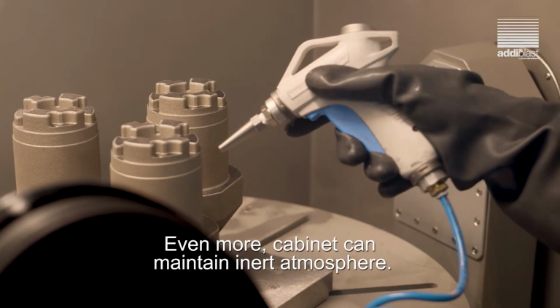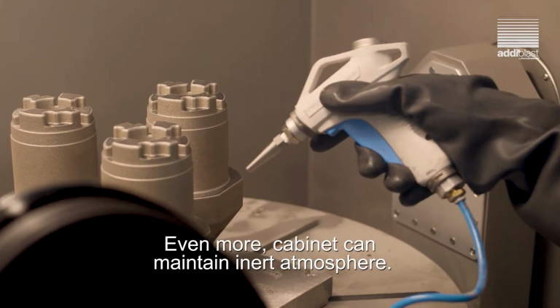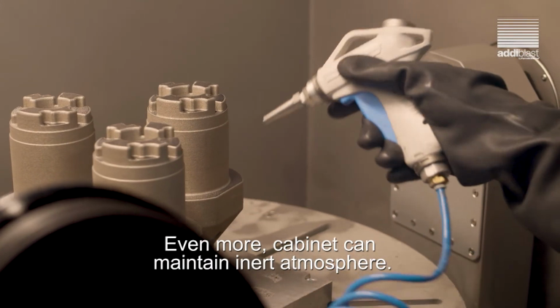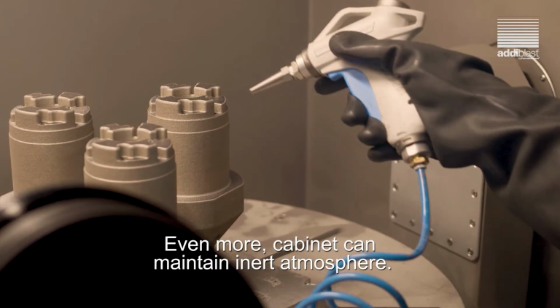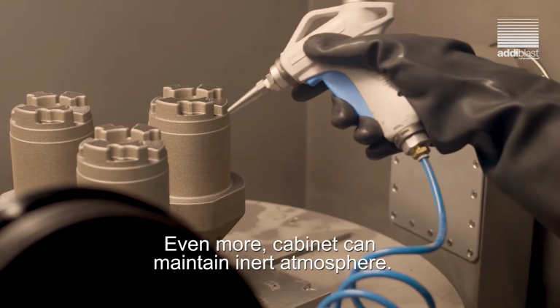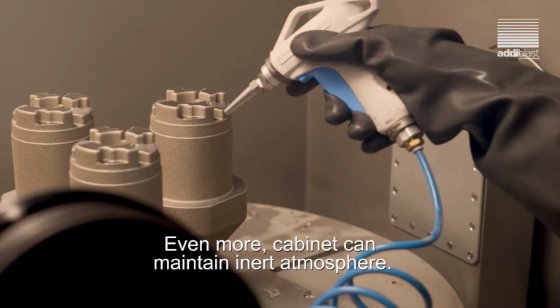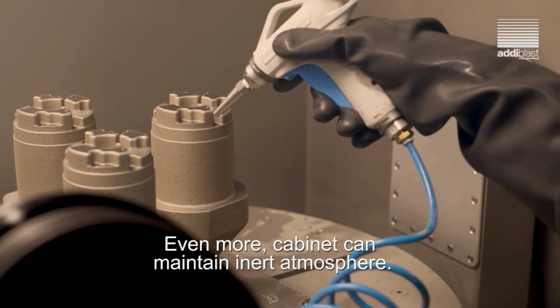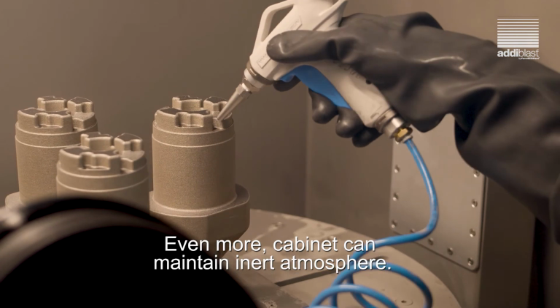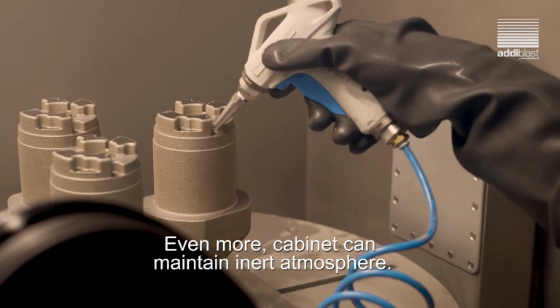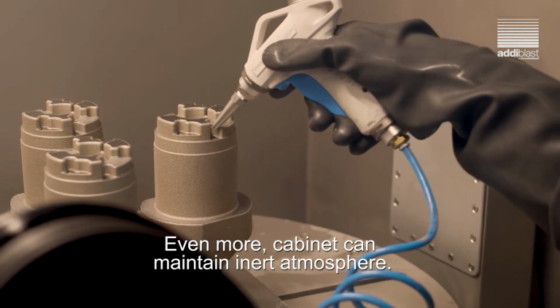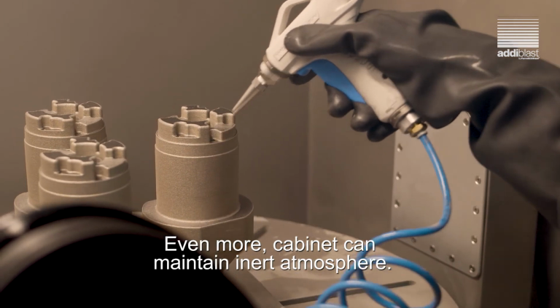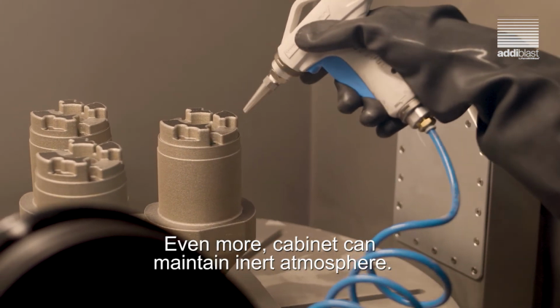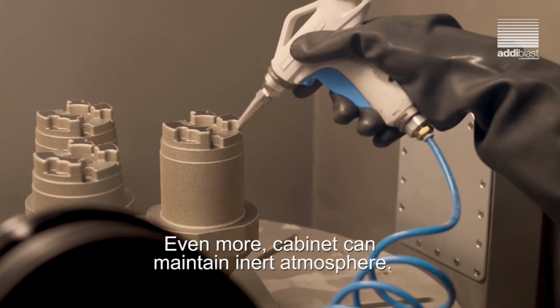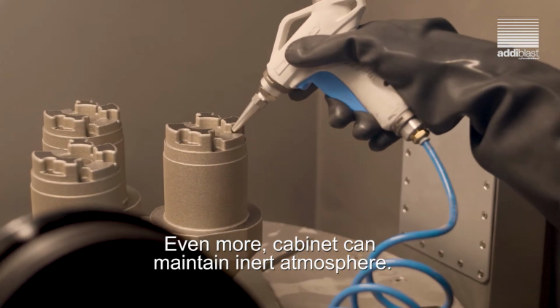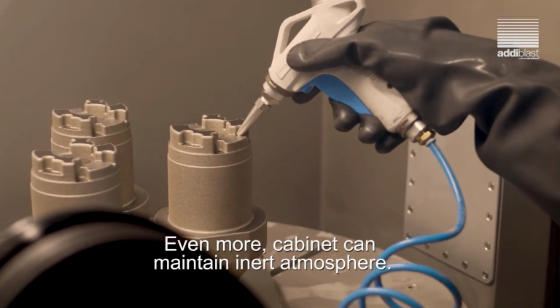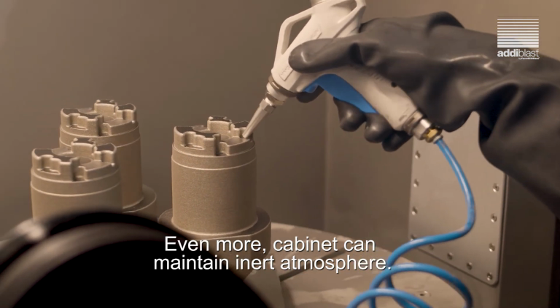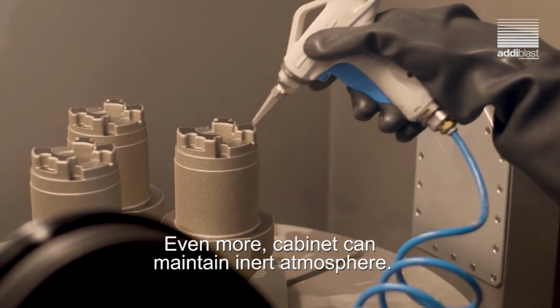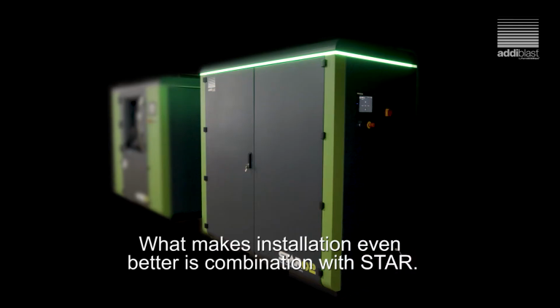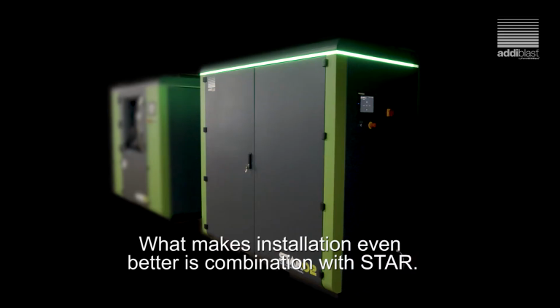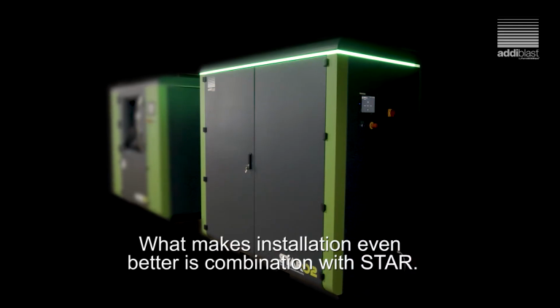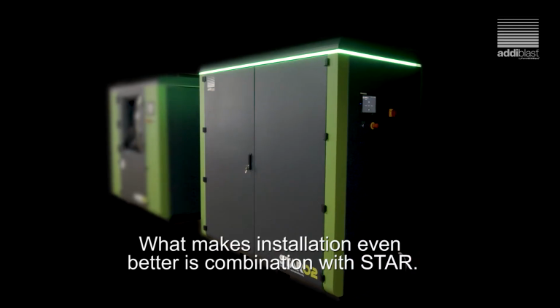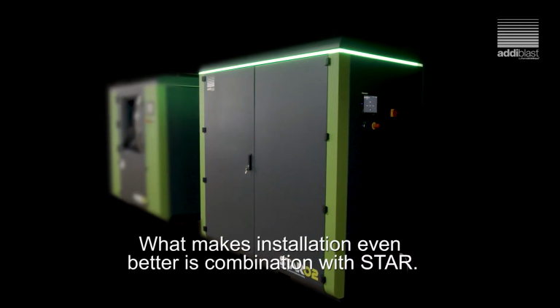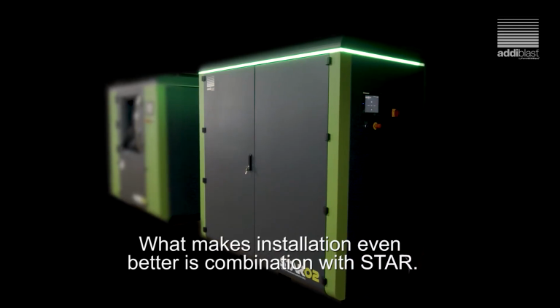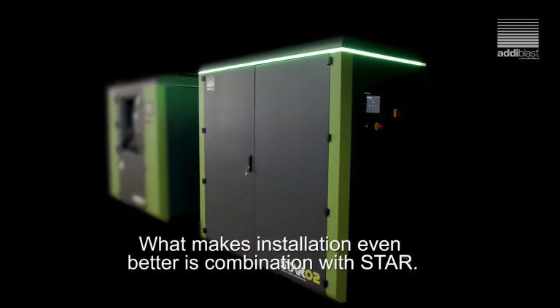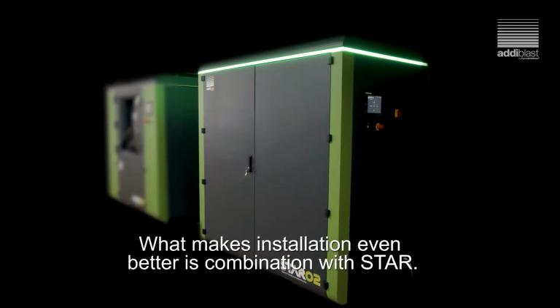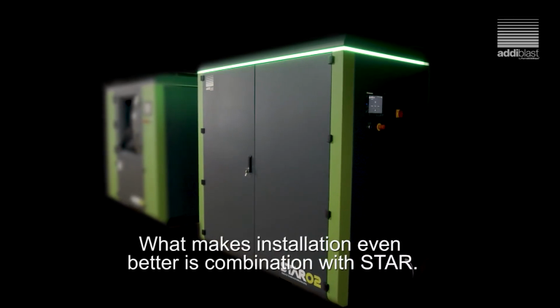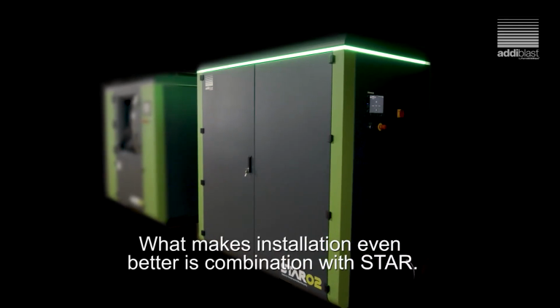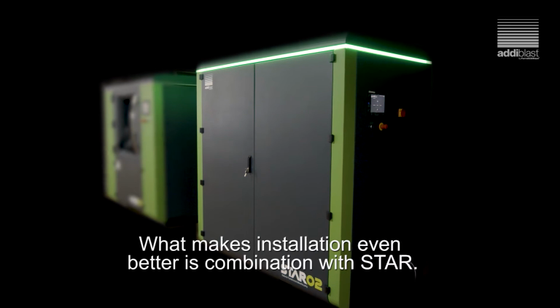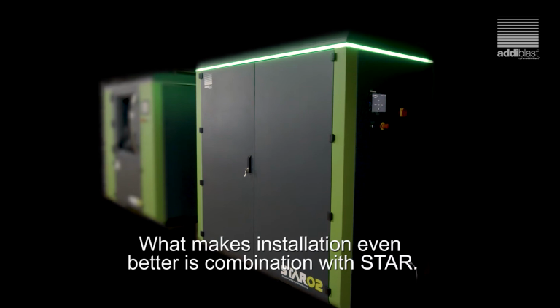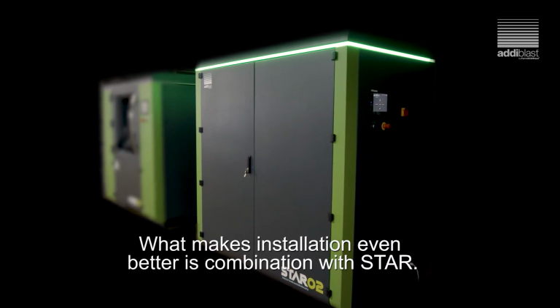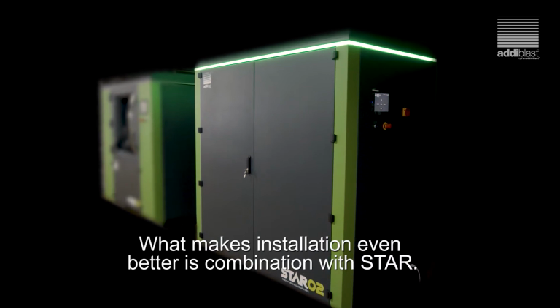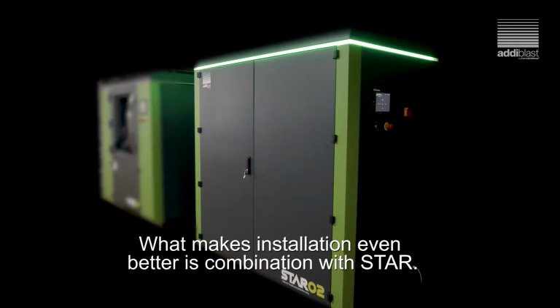Even more, the cabinet can maintain an inert atmosphere. What makes the installation even better is the combination with STAR board.